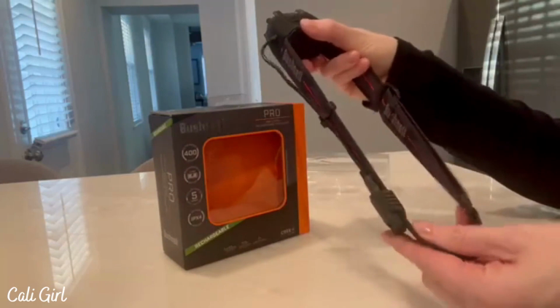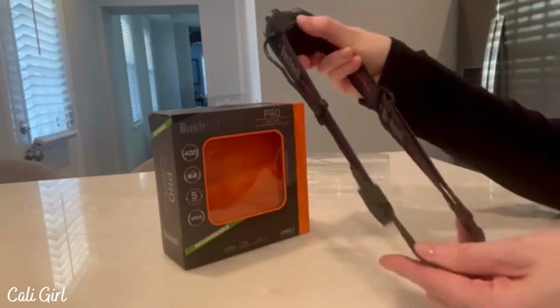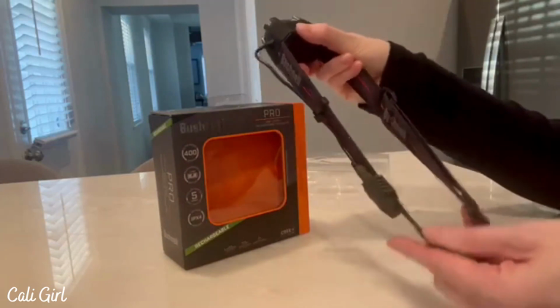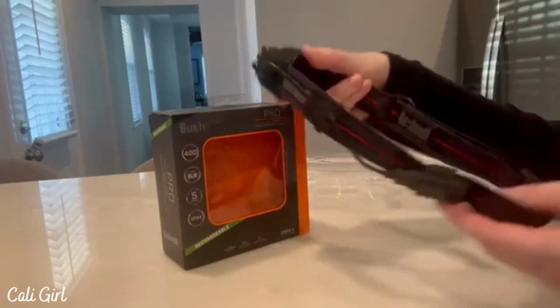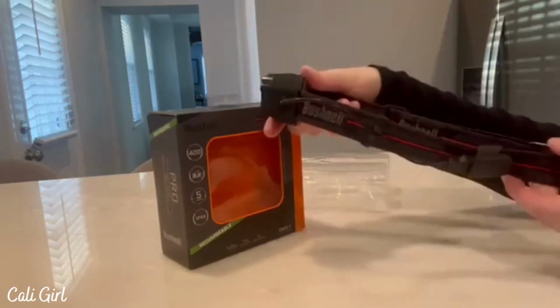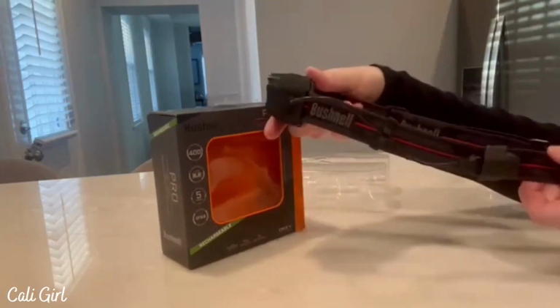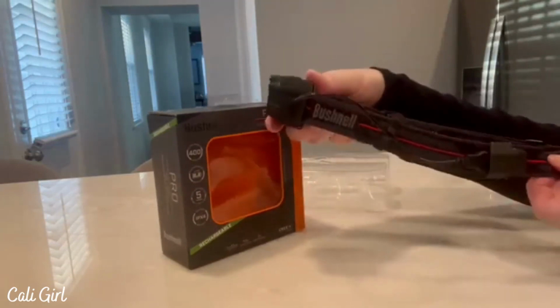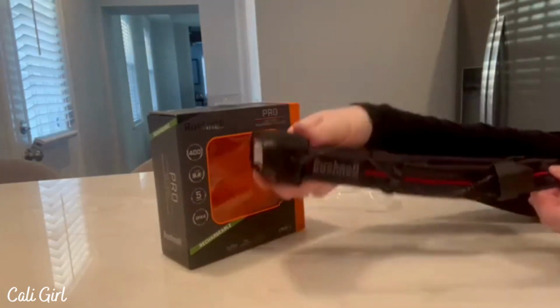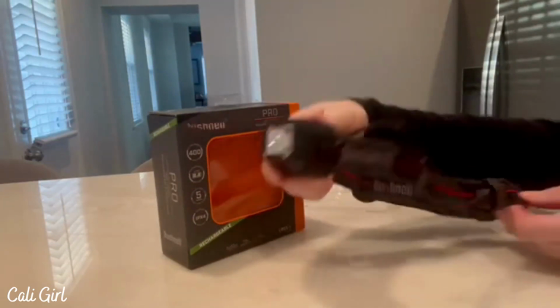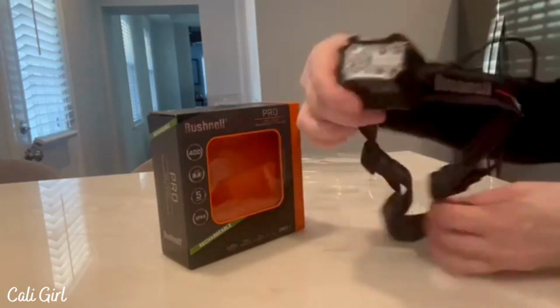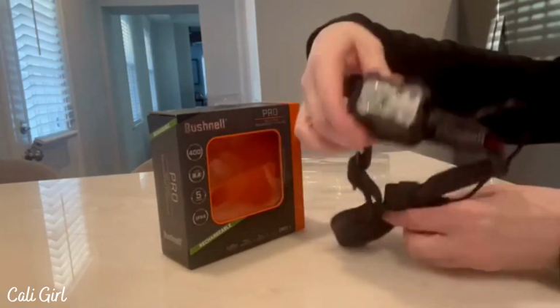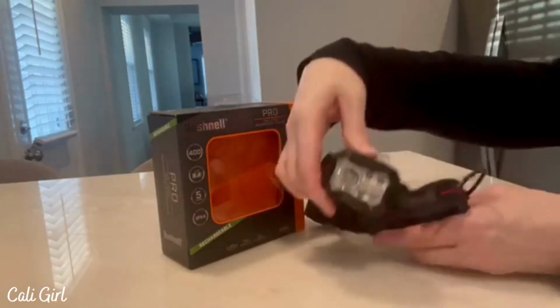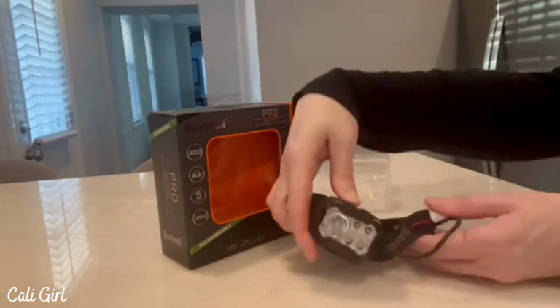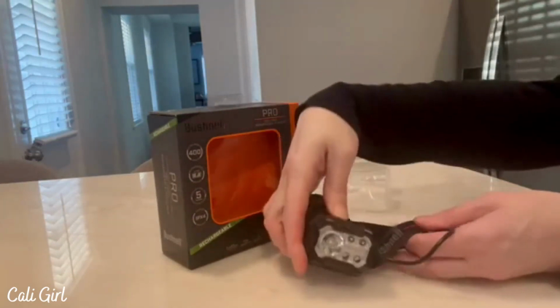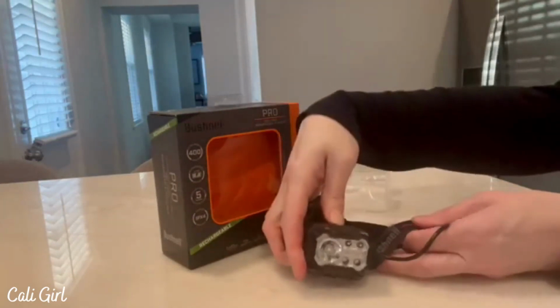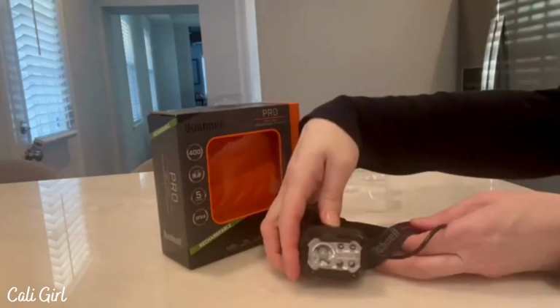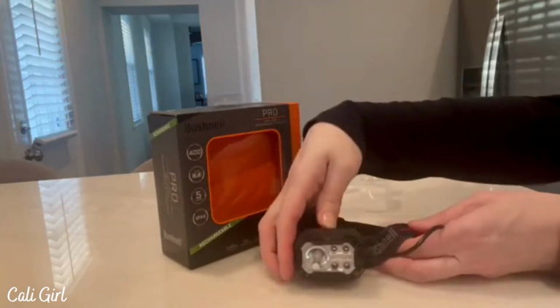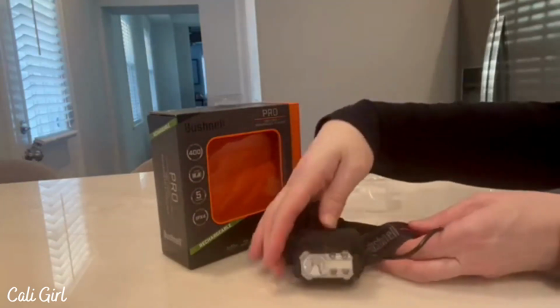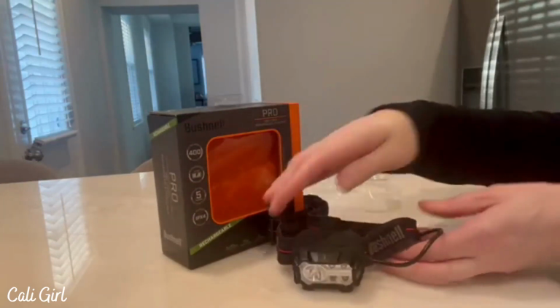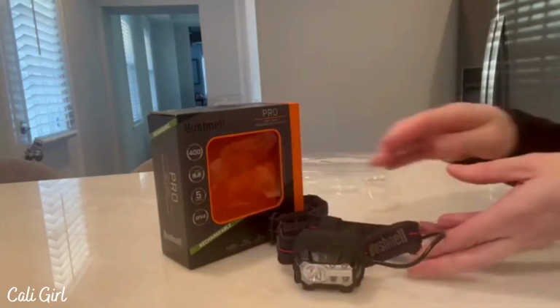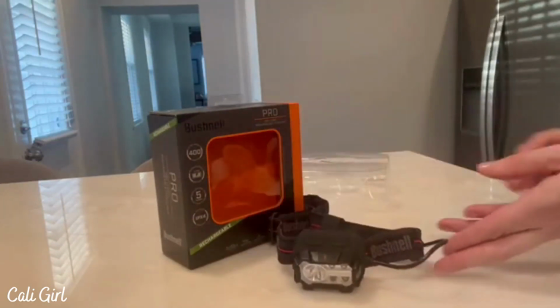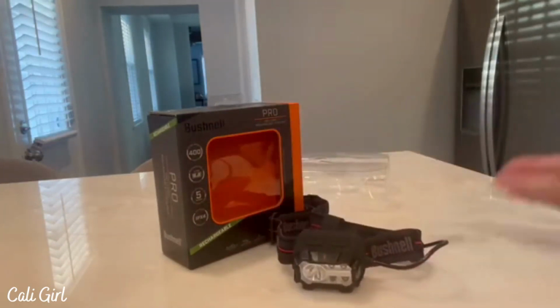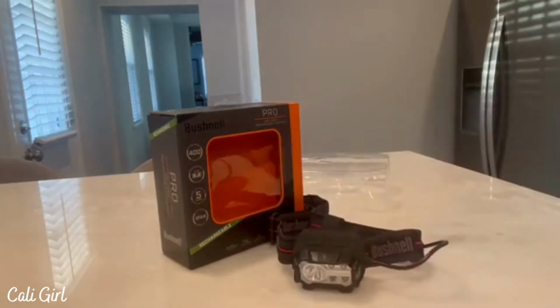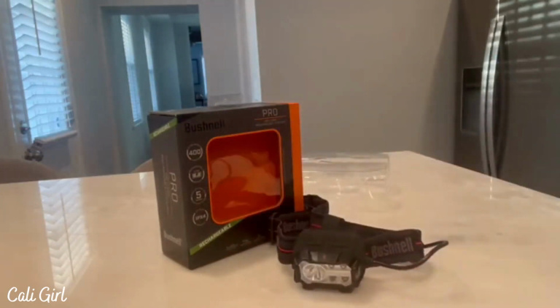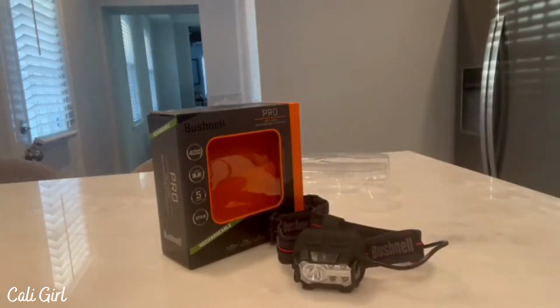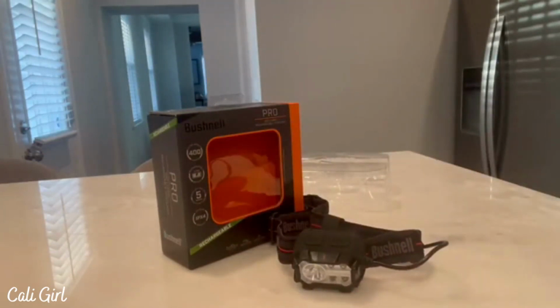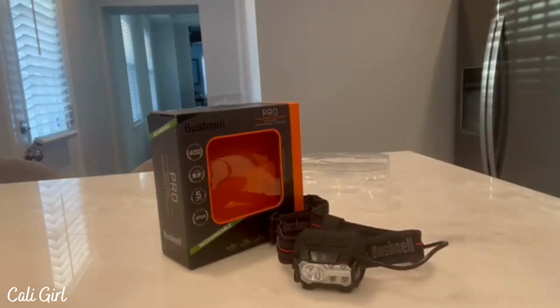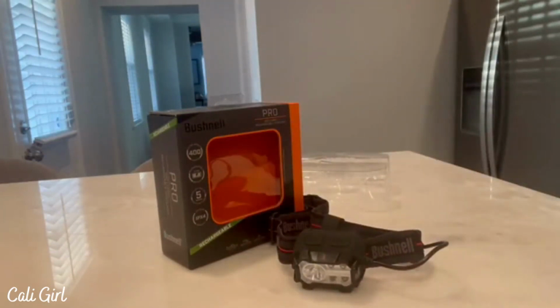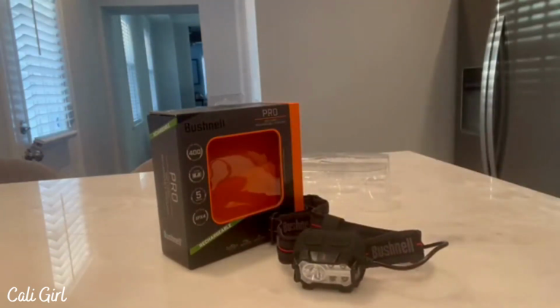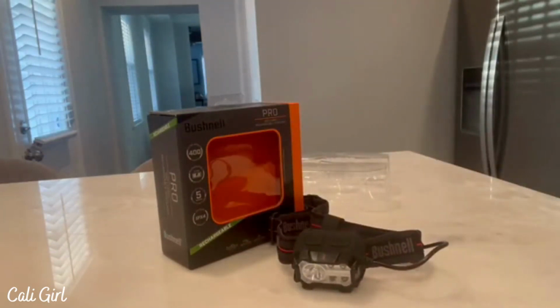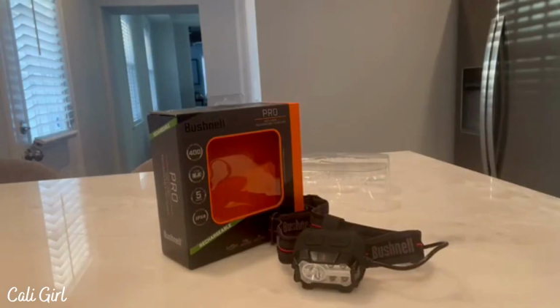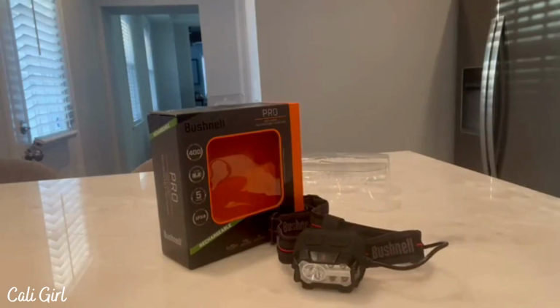I can't wait to use it when we're going hiking and camping.